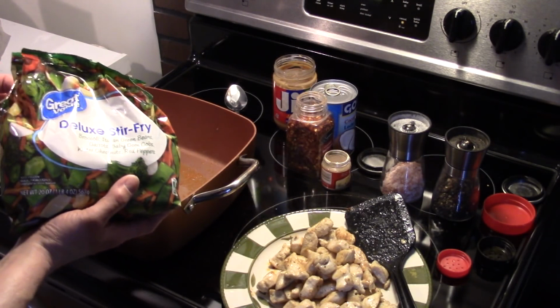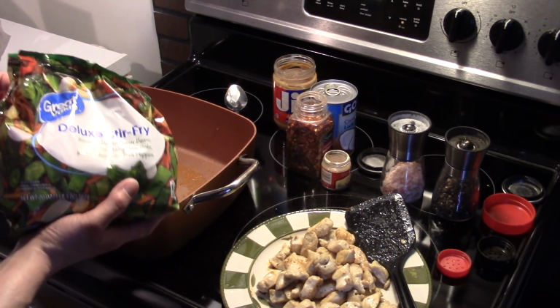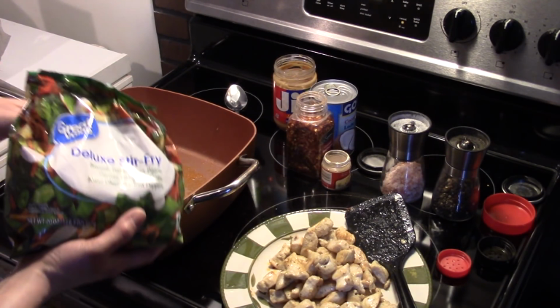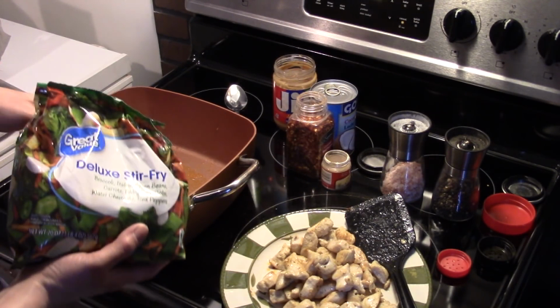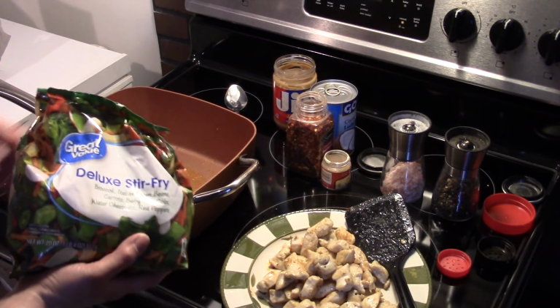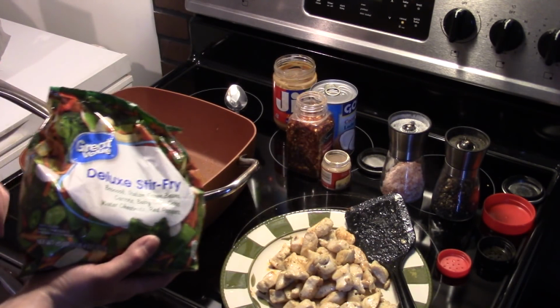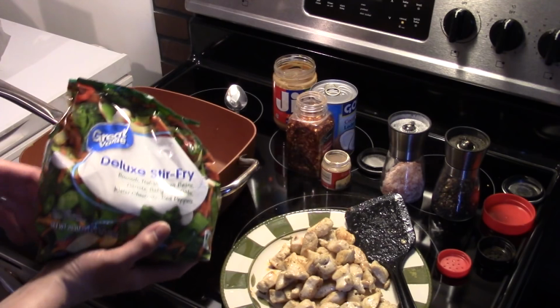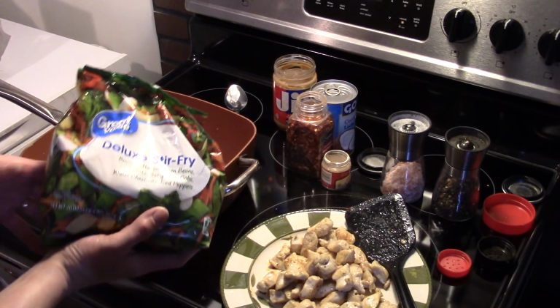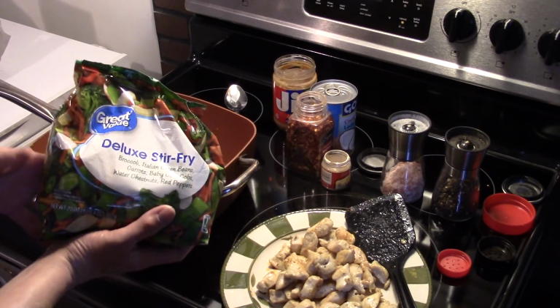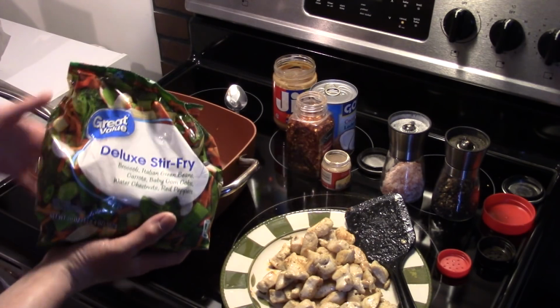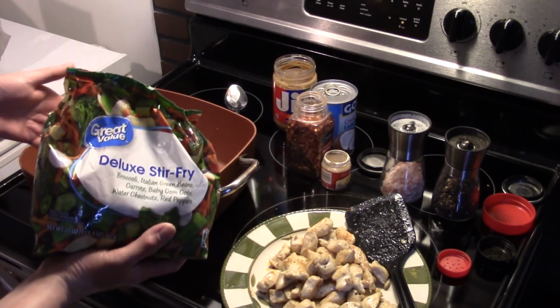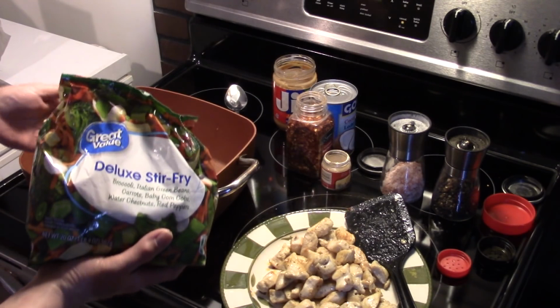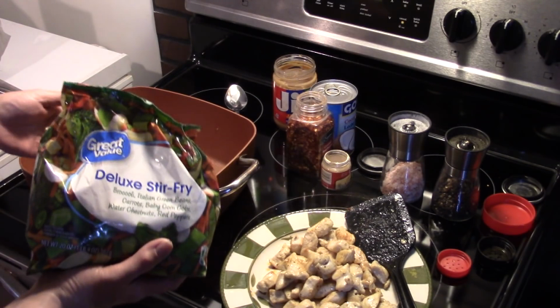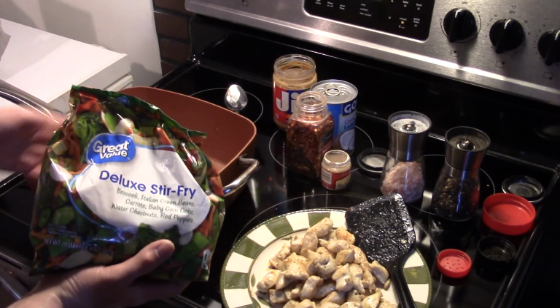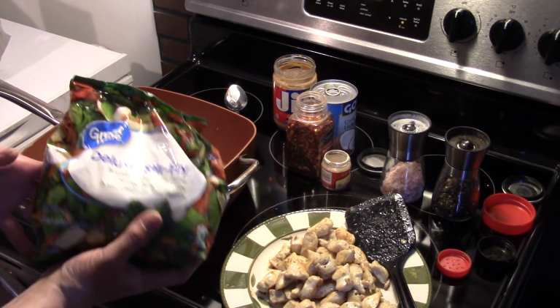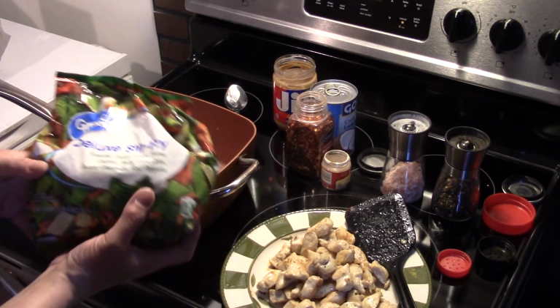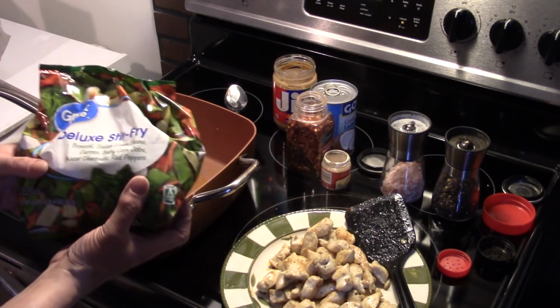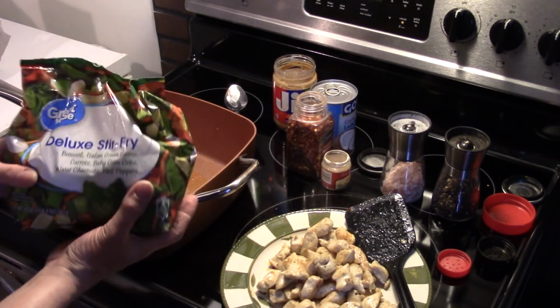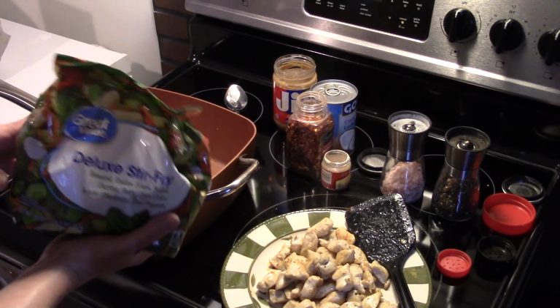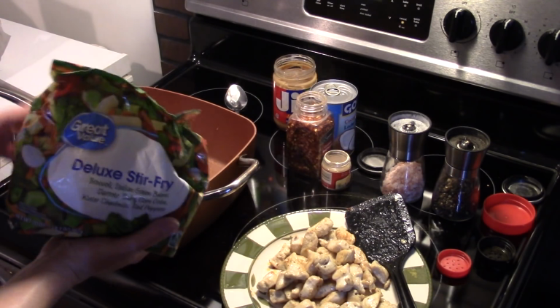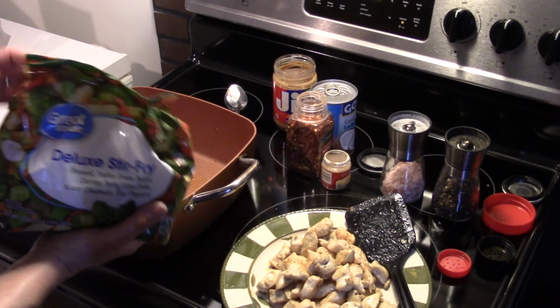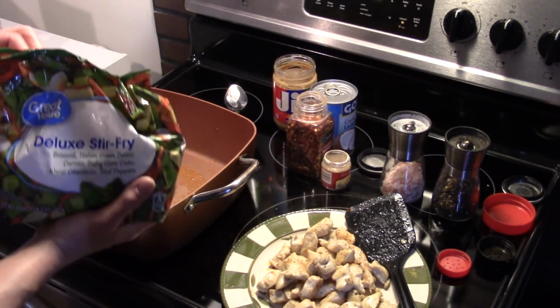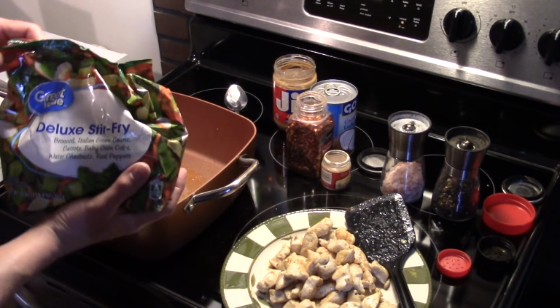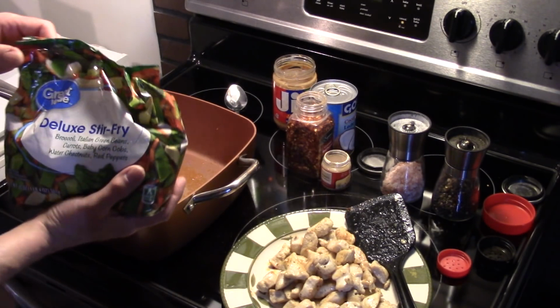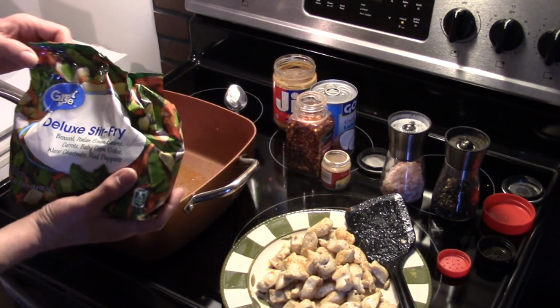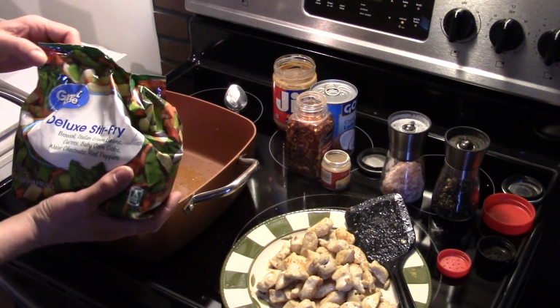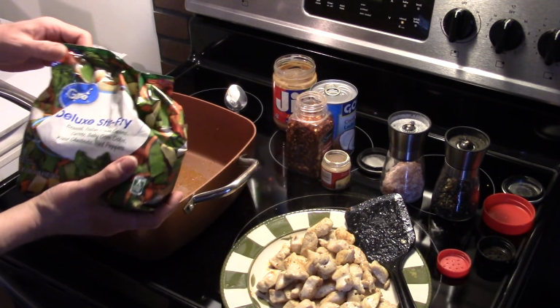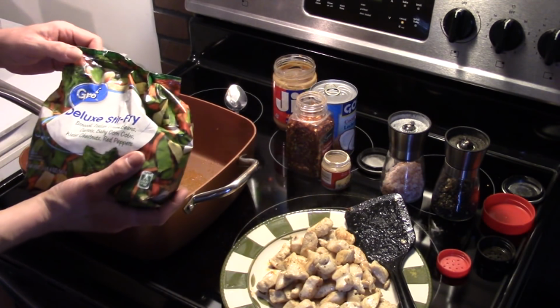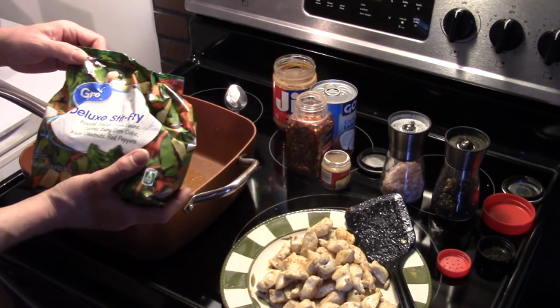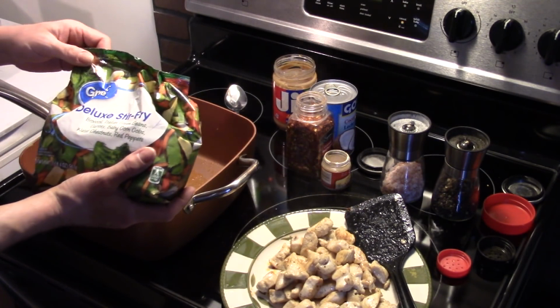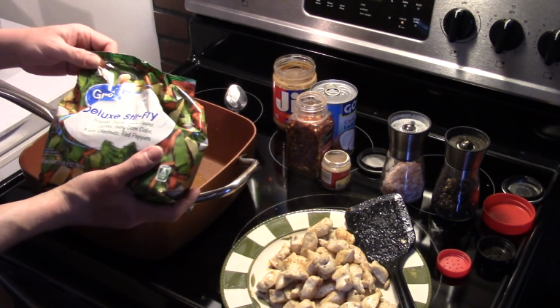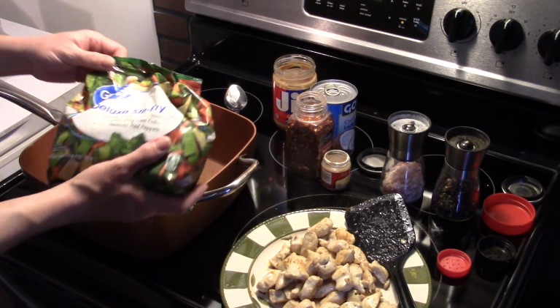I'm going to get this in here and heat it on medium heat in the Copper Chef until it's heated through and no longer frozen.